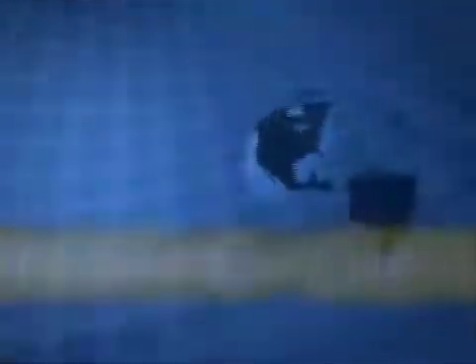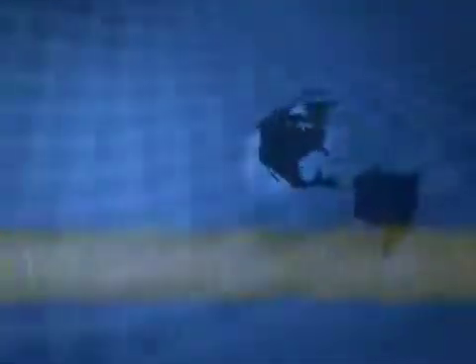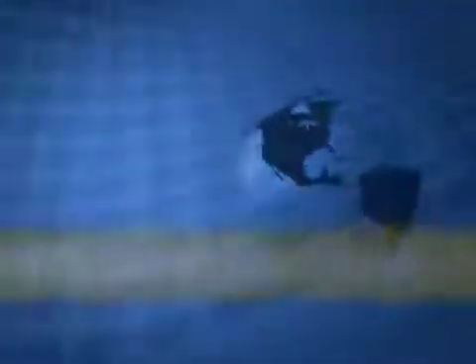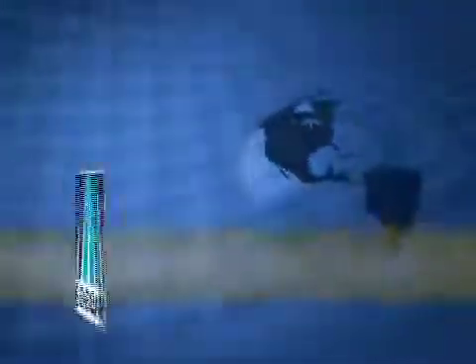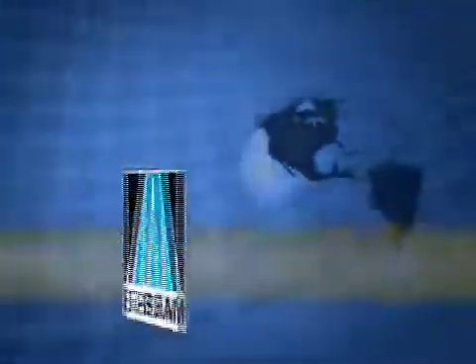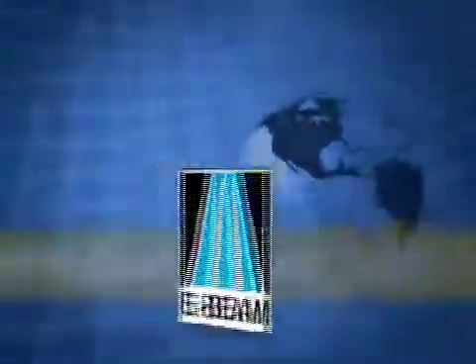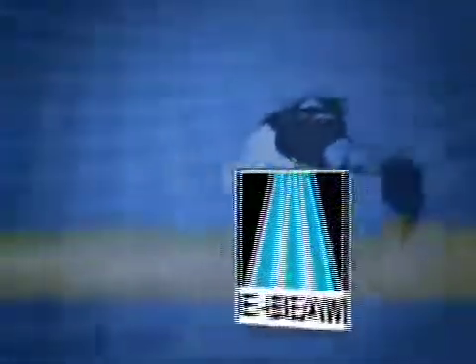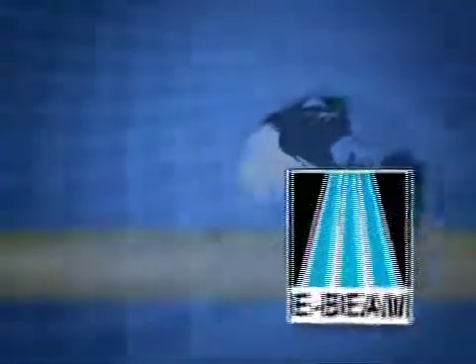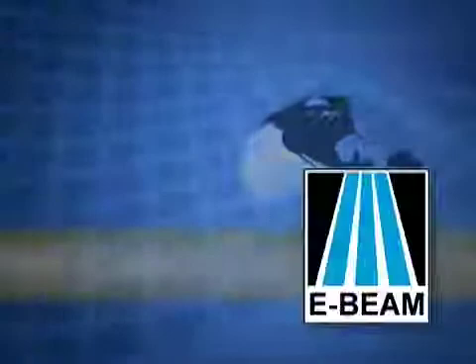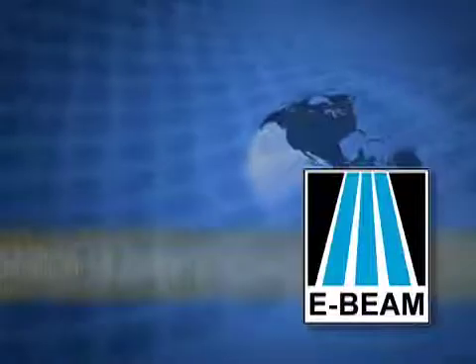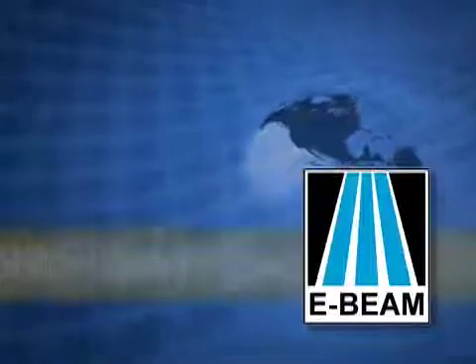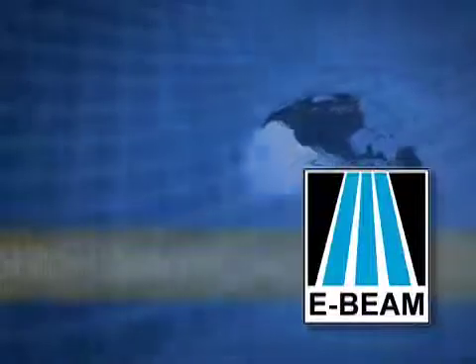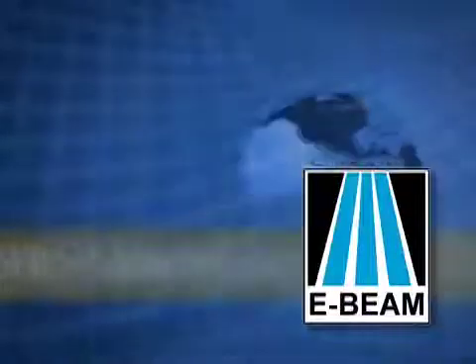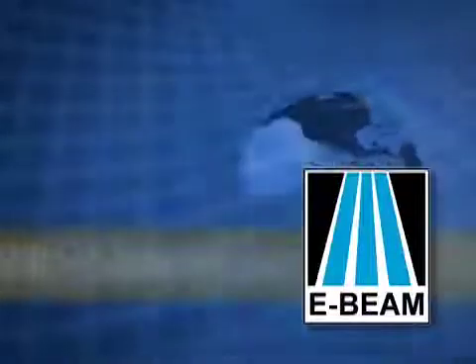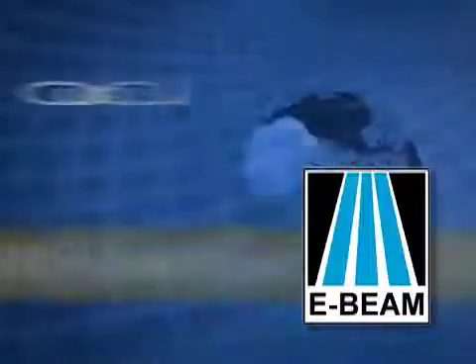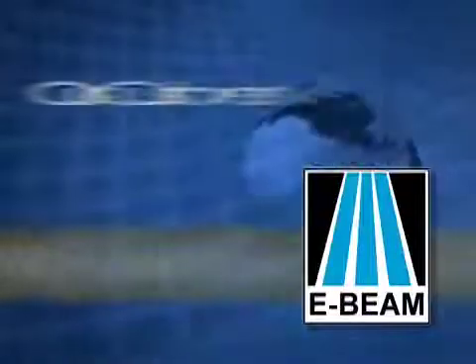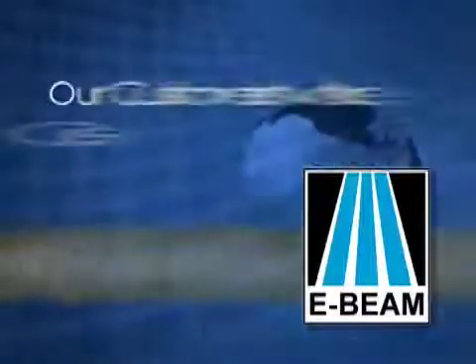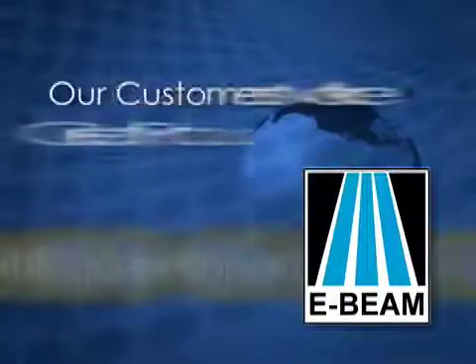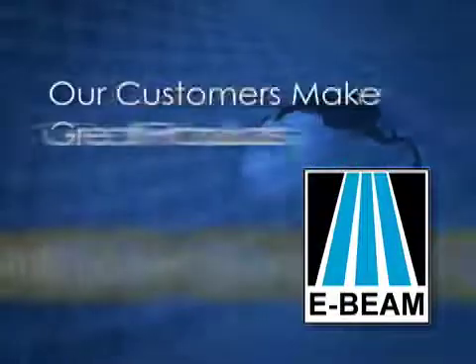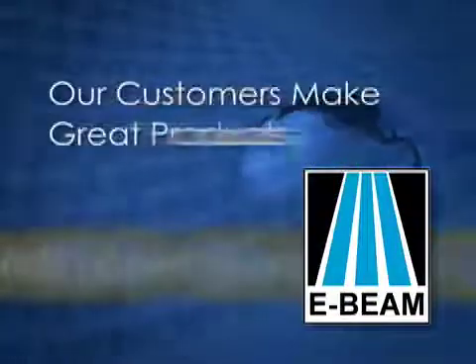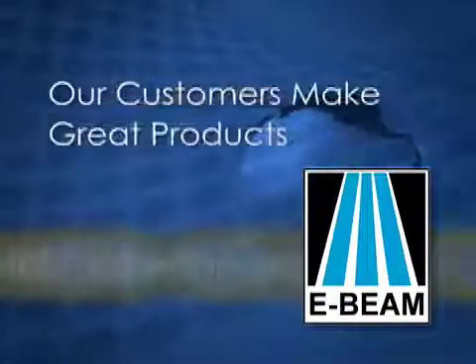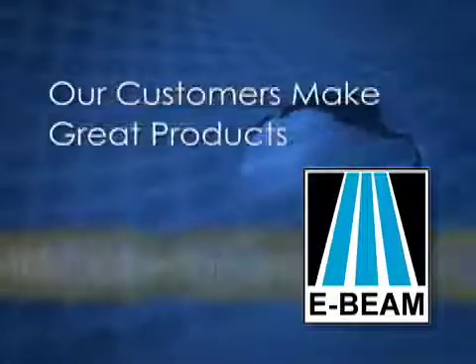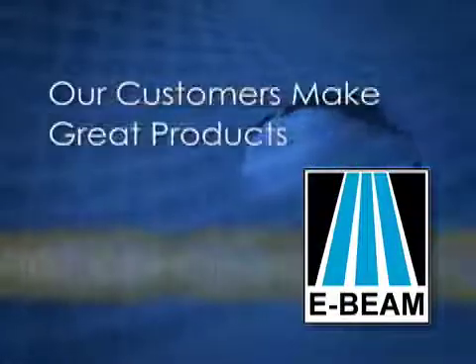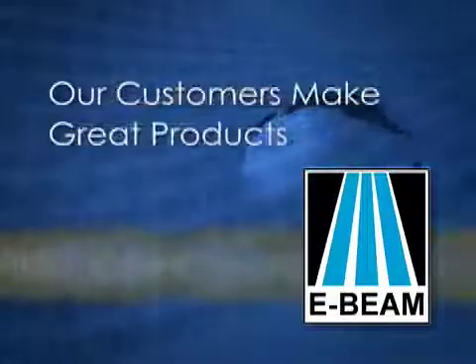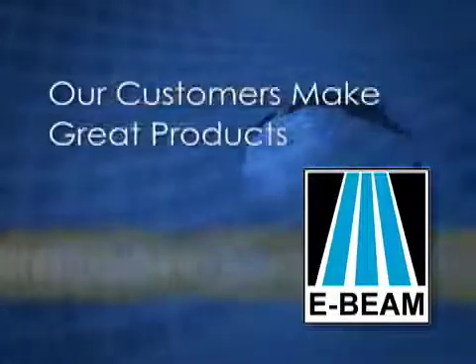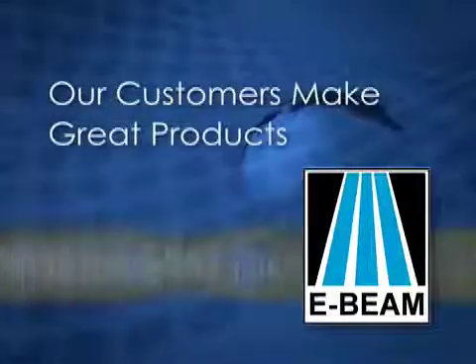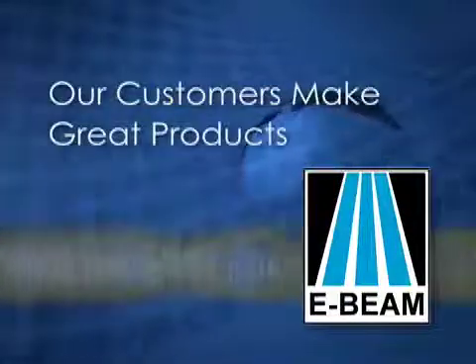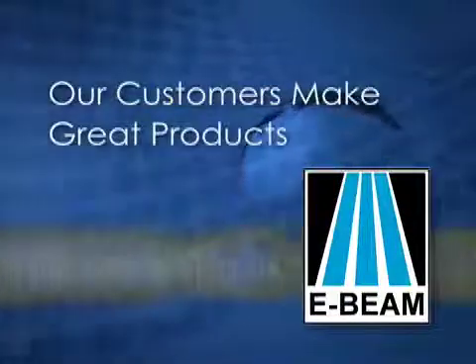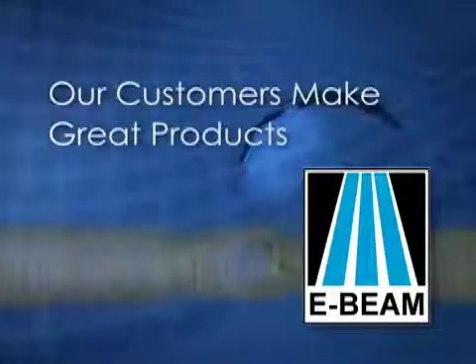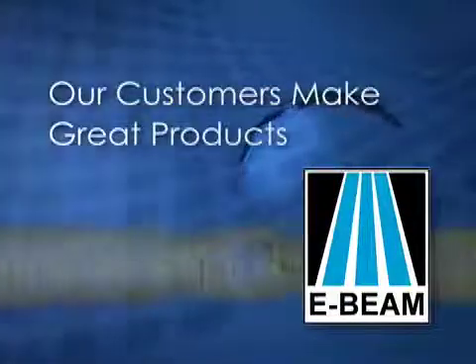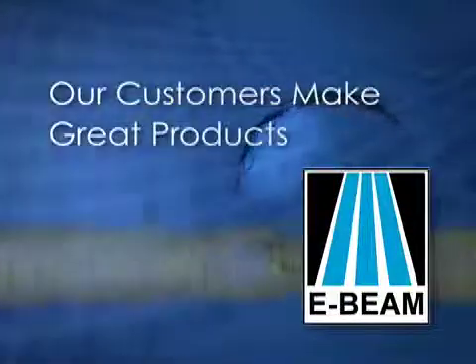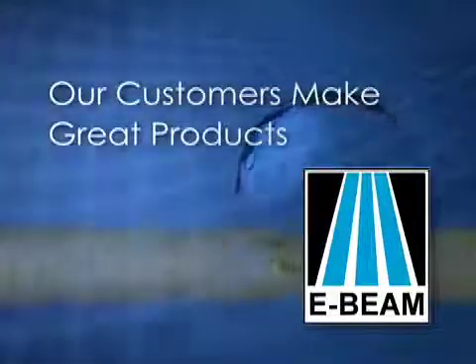E-Beam Services. Our customers make great products.